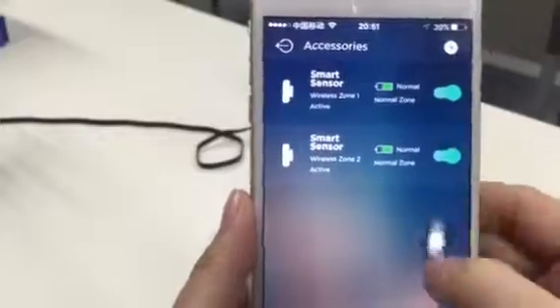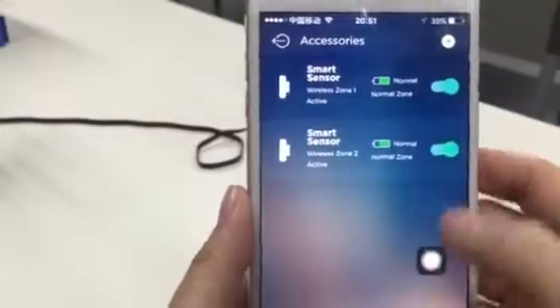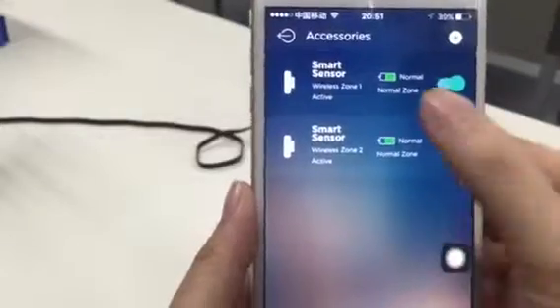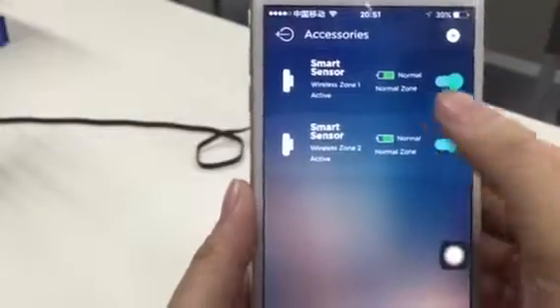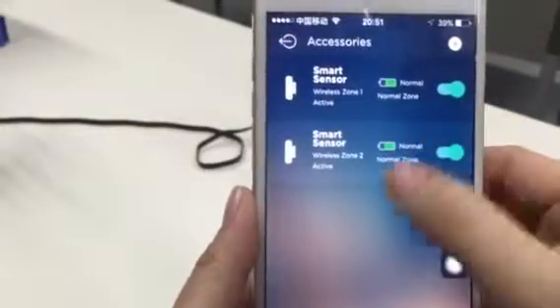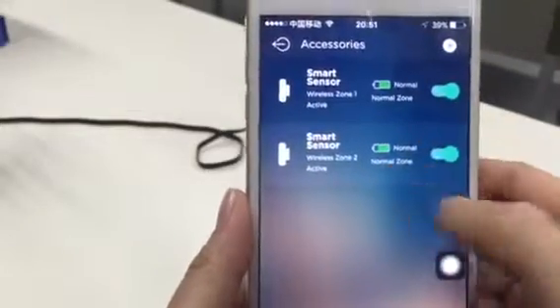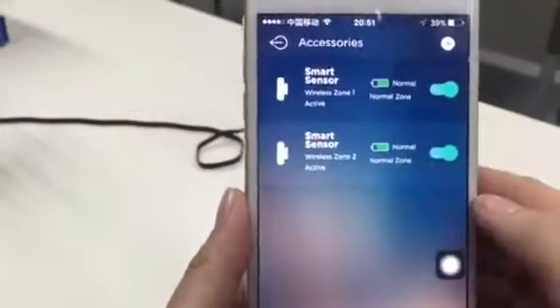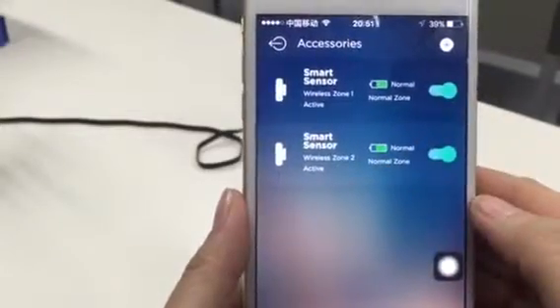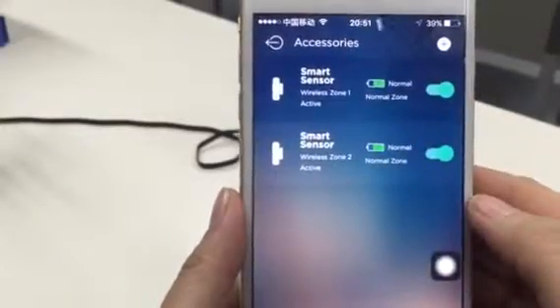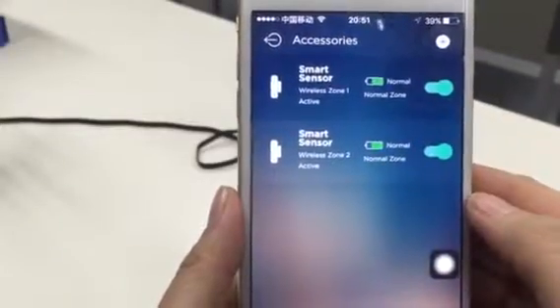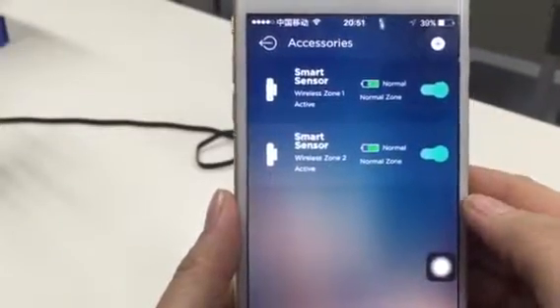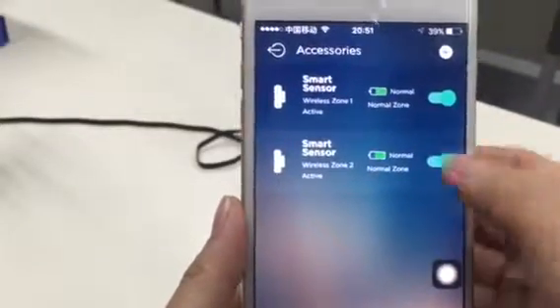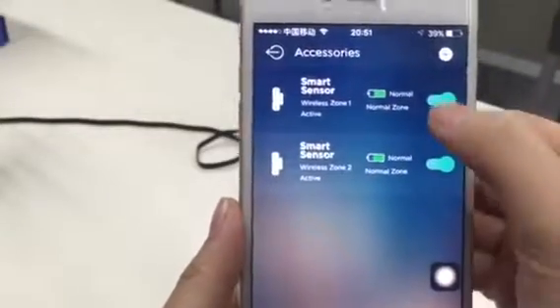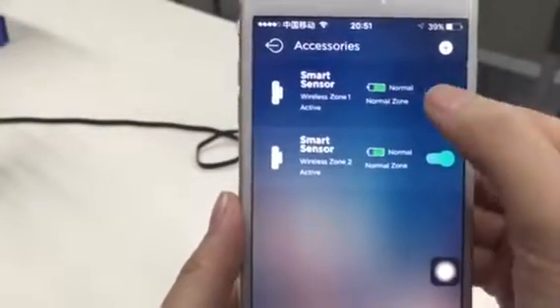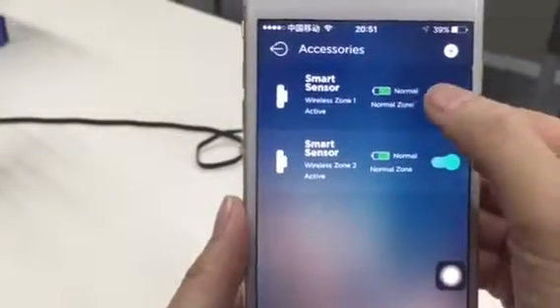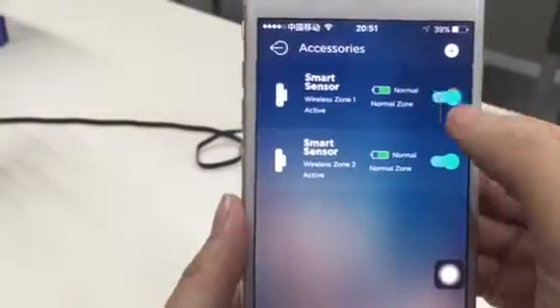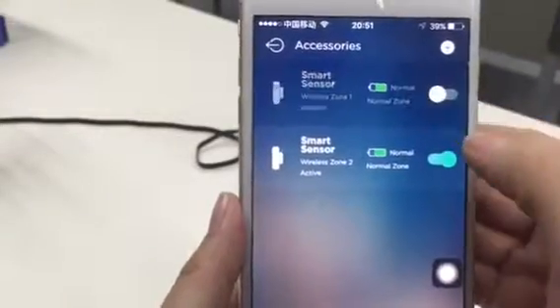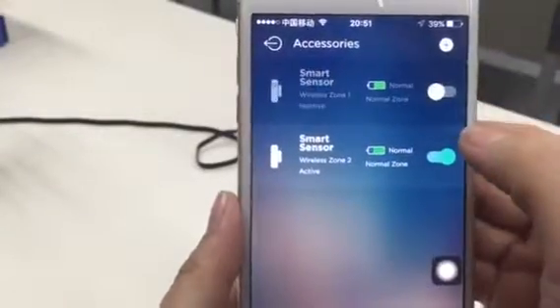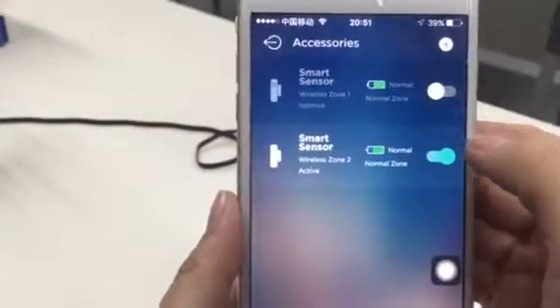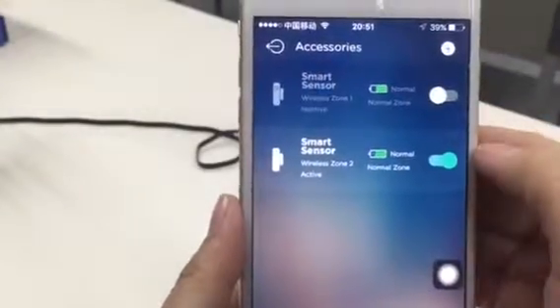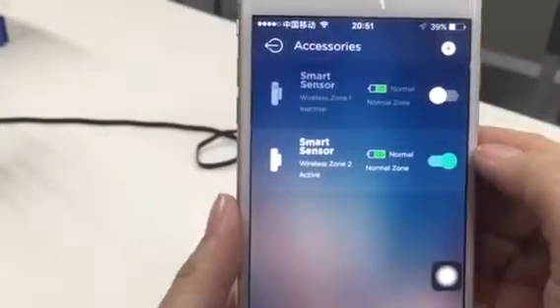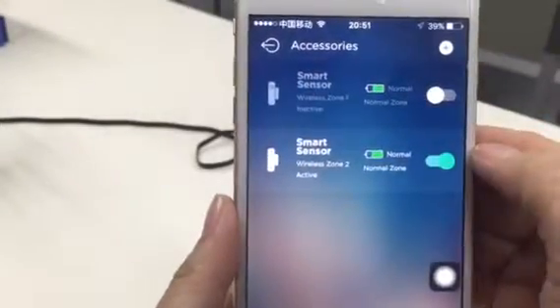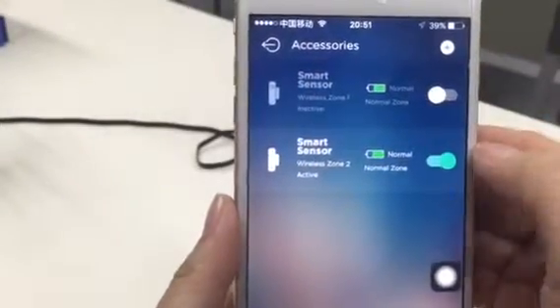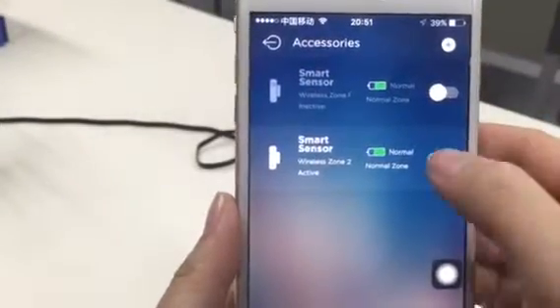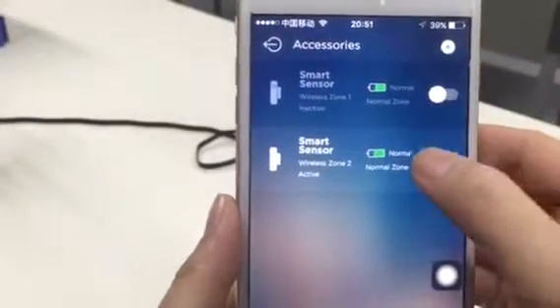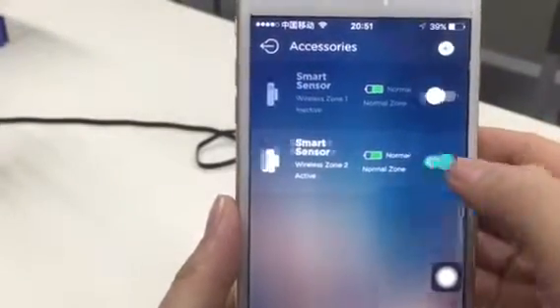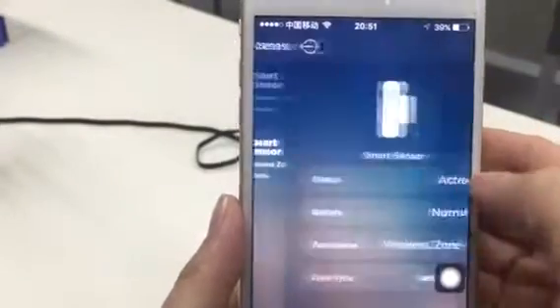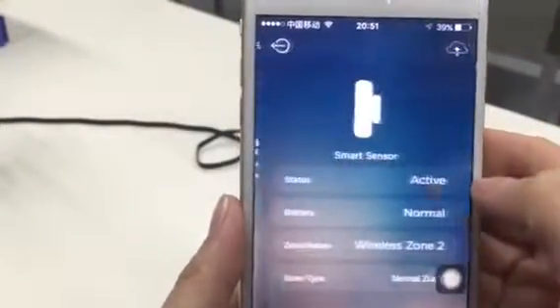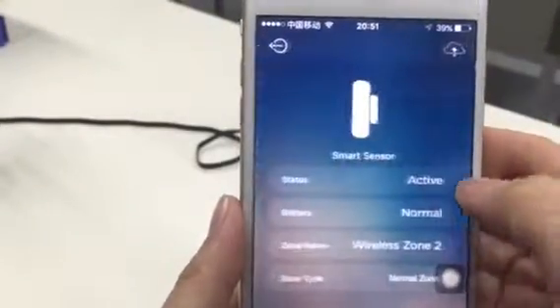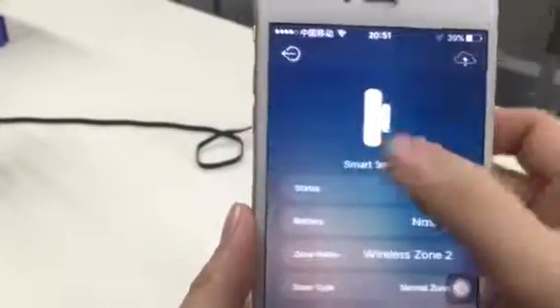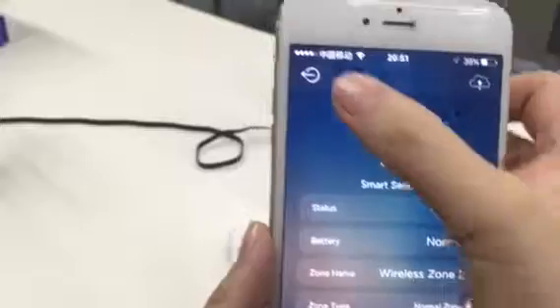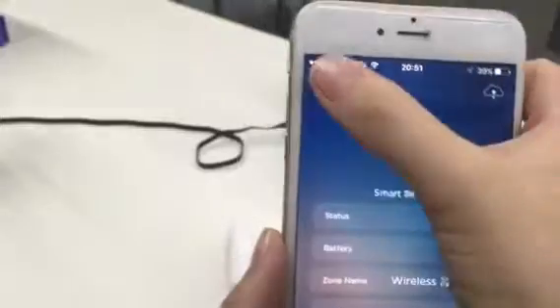There are two here. You can activate or deactivate the sensors if you like.